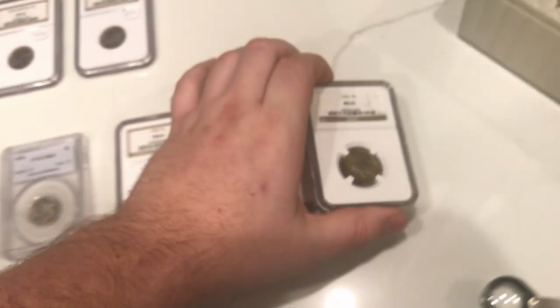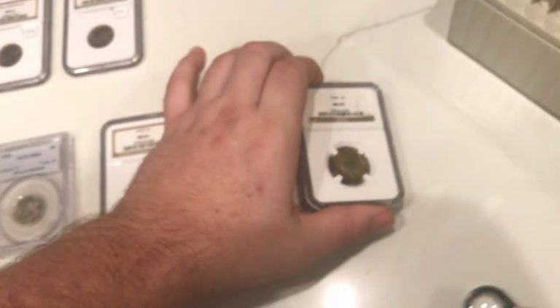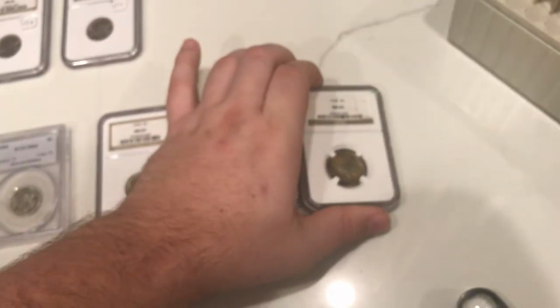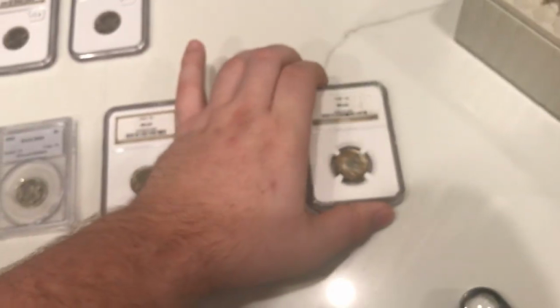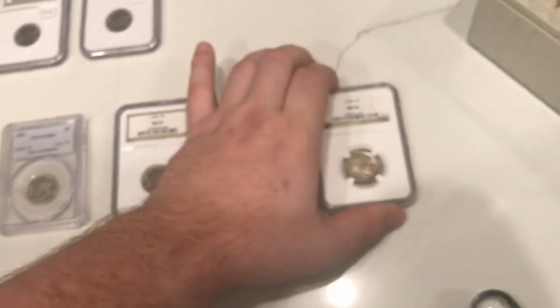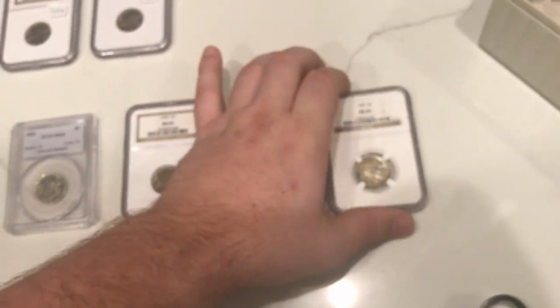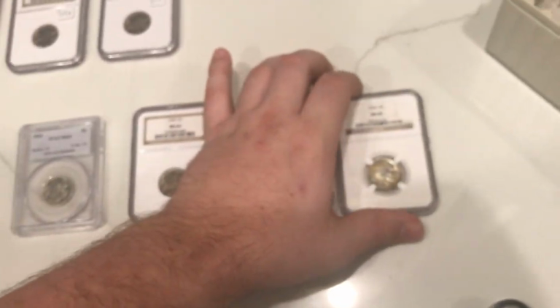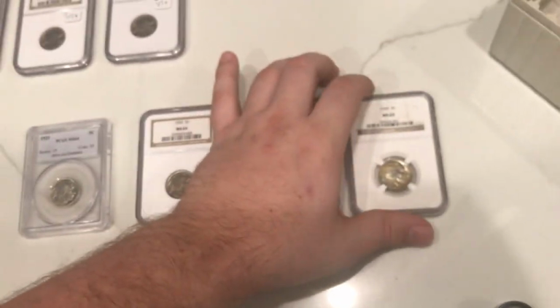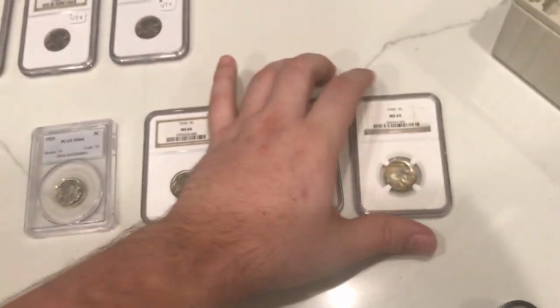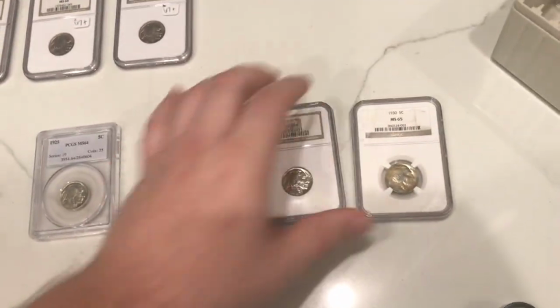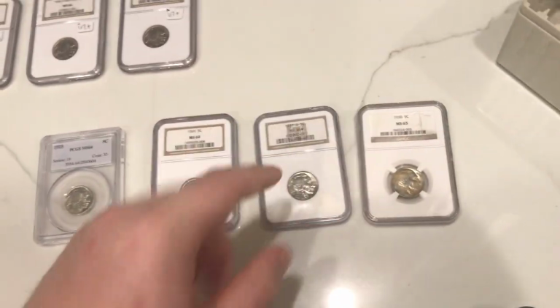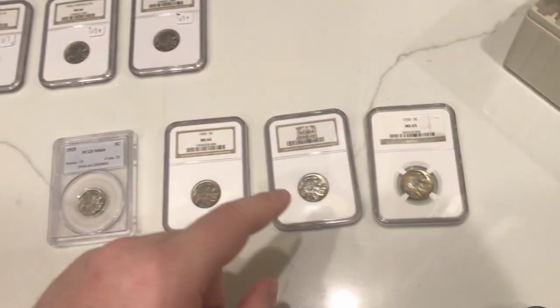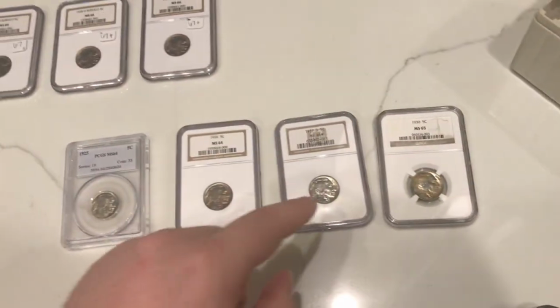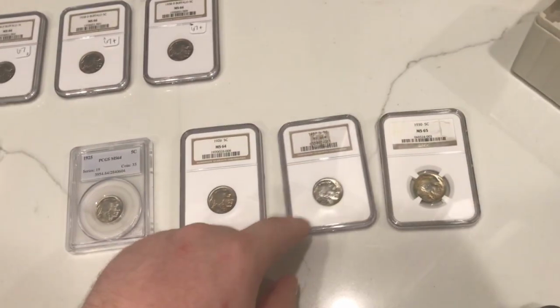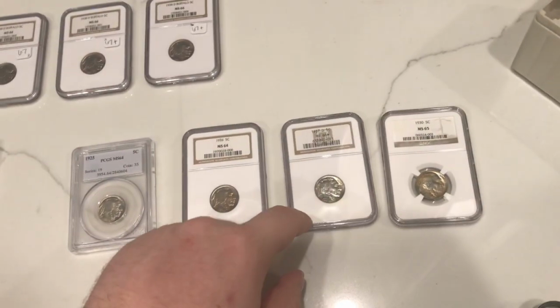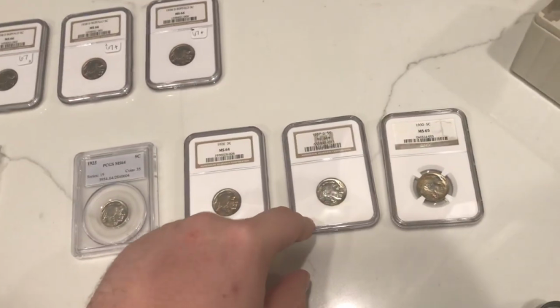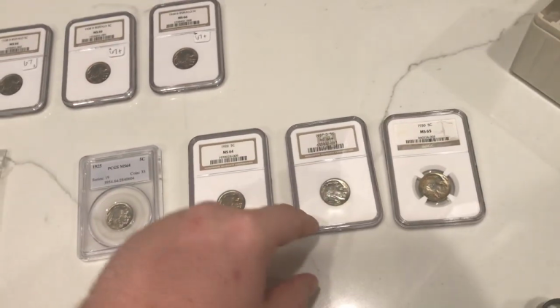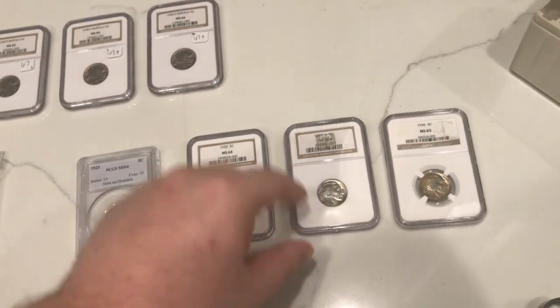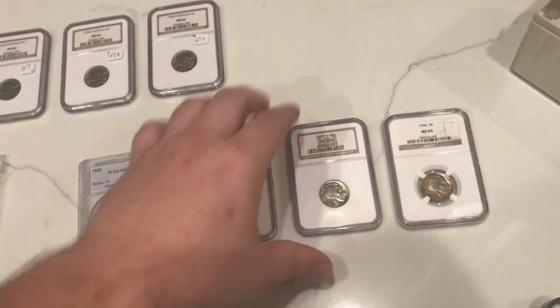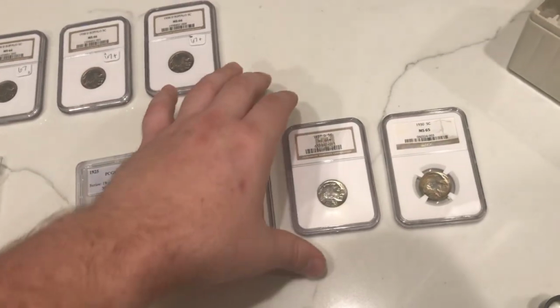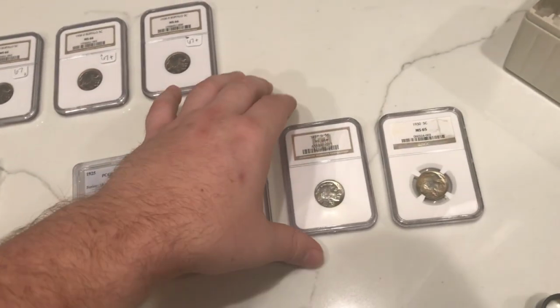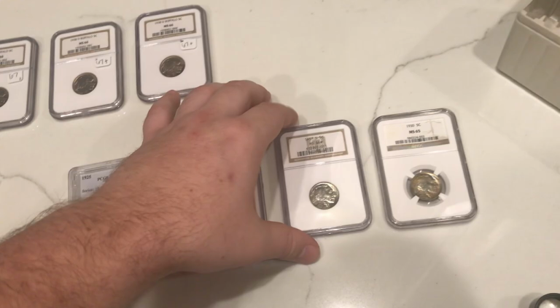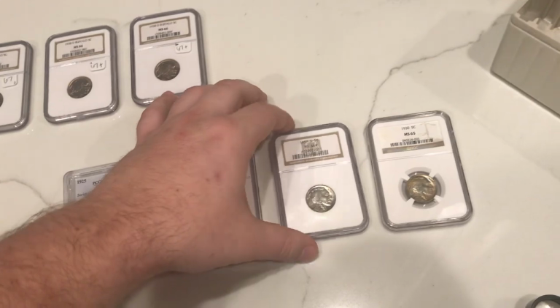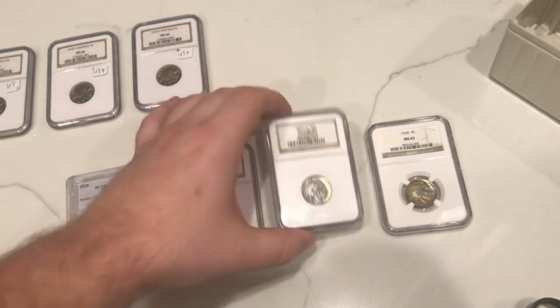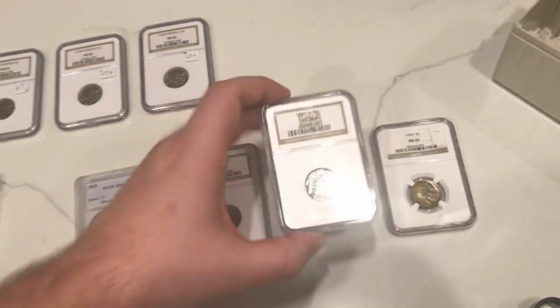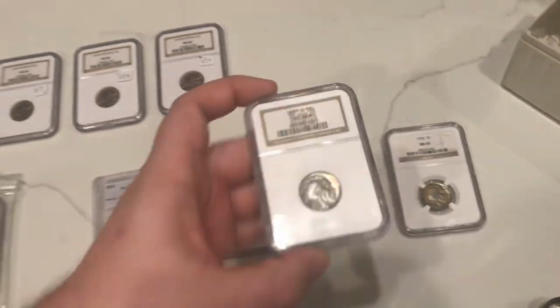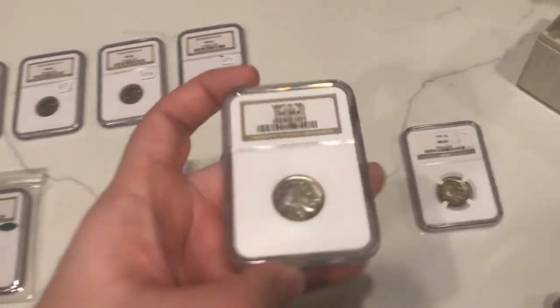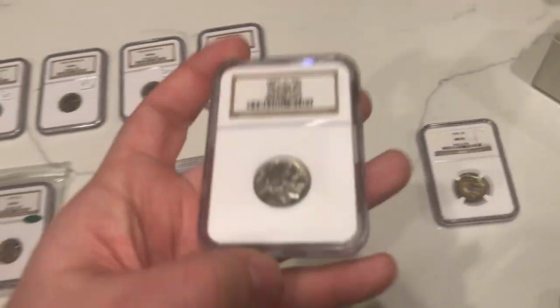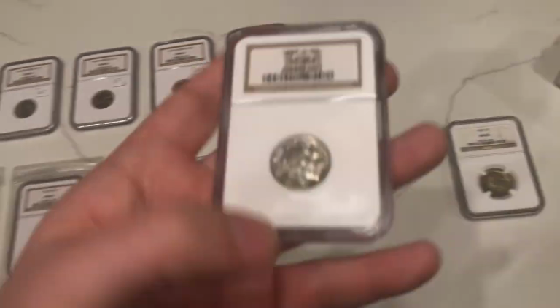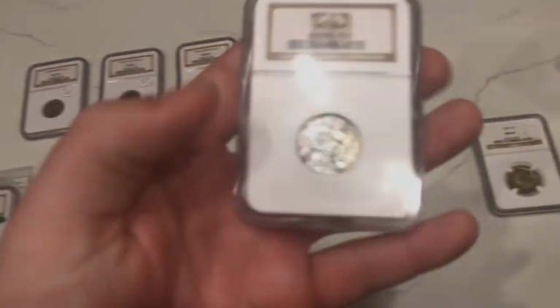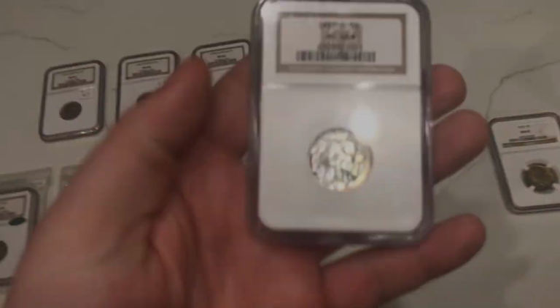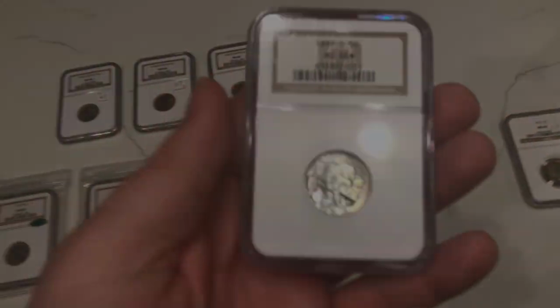And this coin right here is a monster. Let me pick it up for you guys.